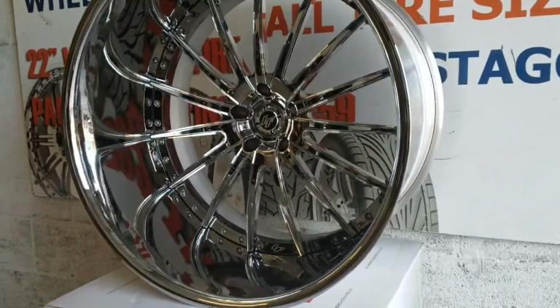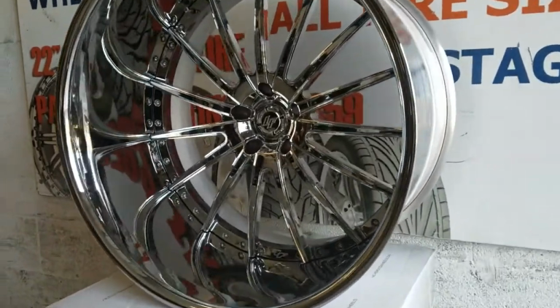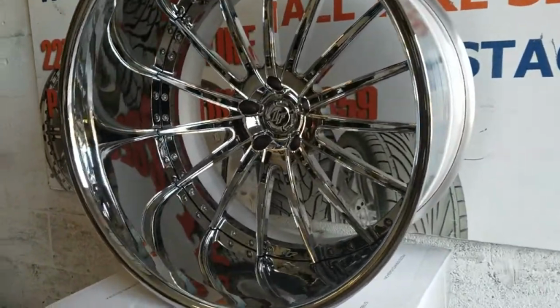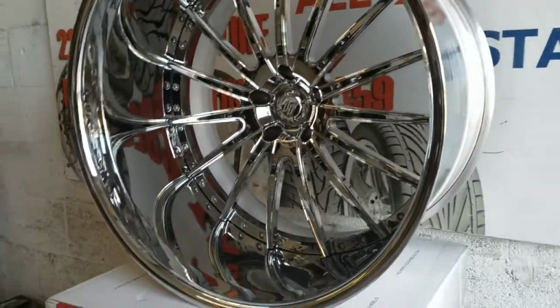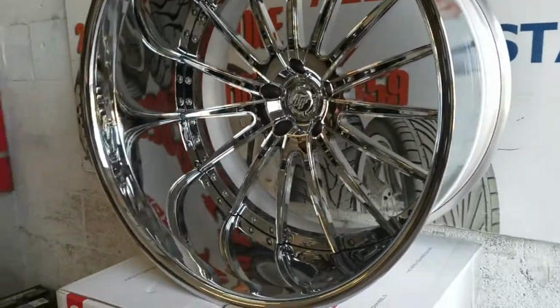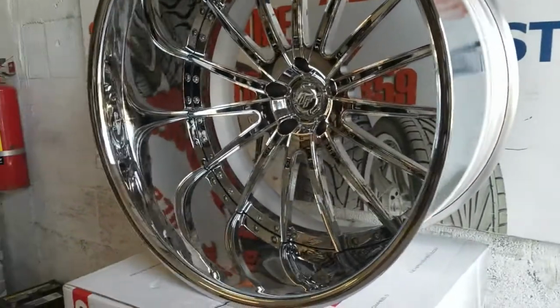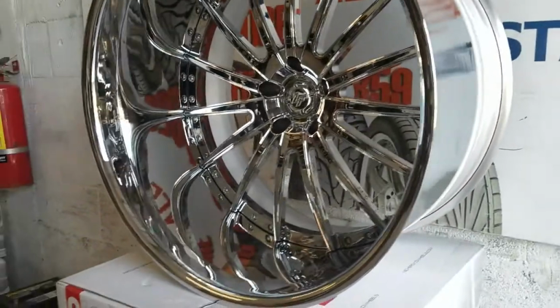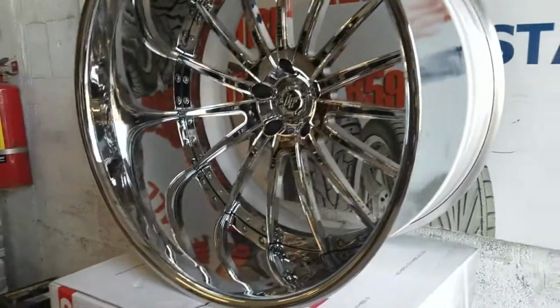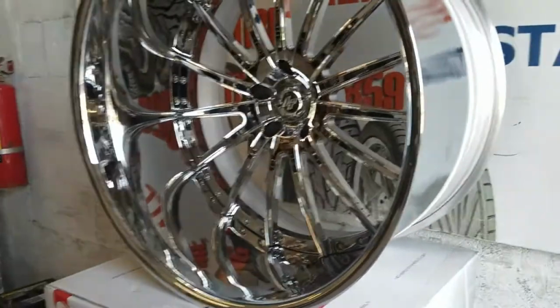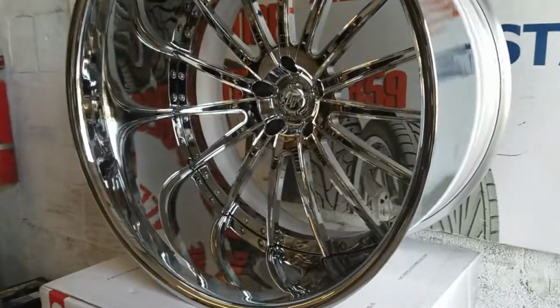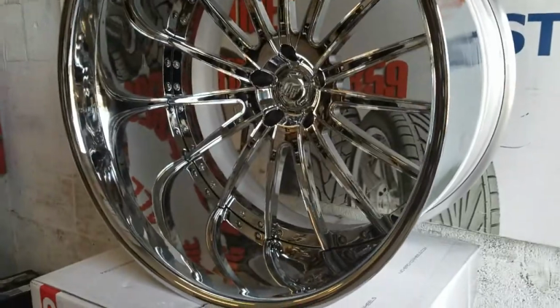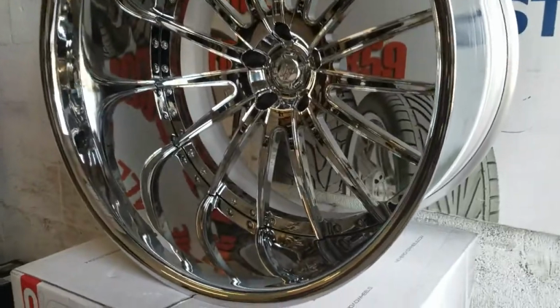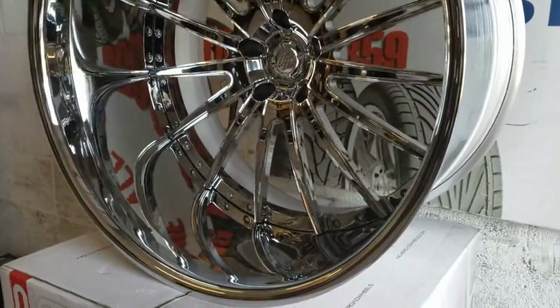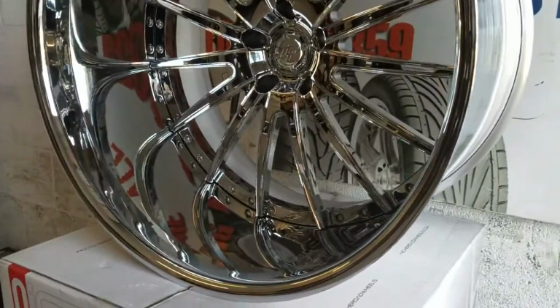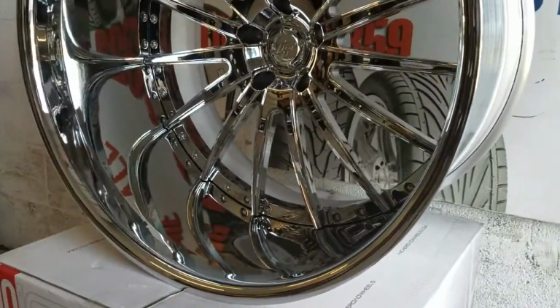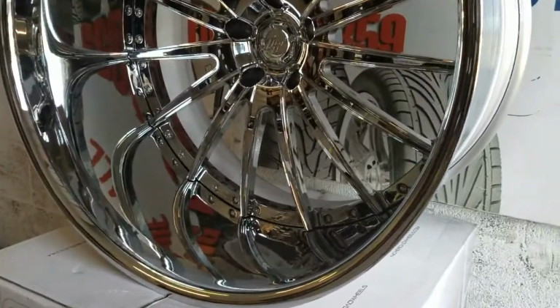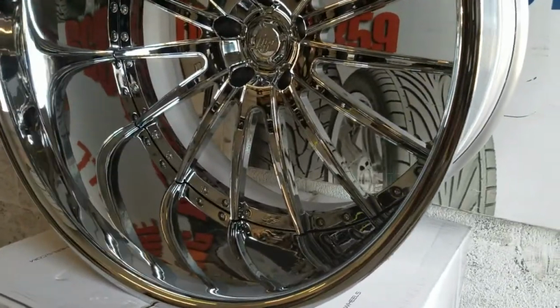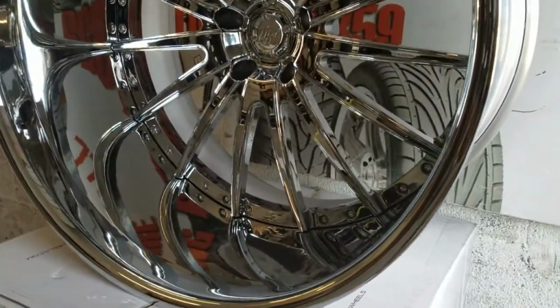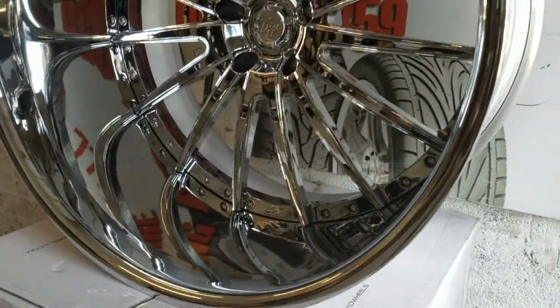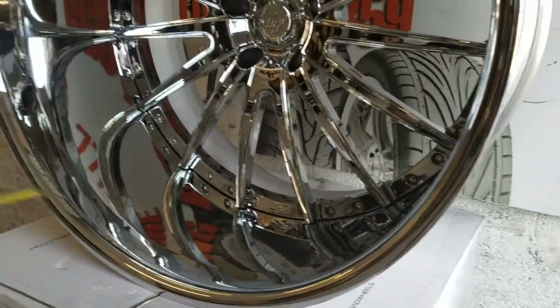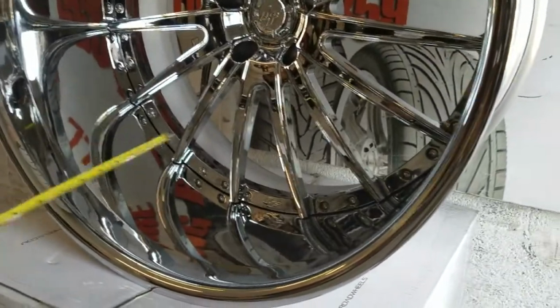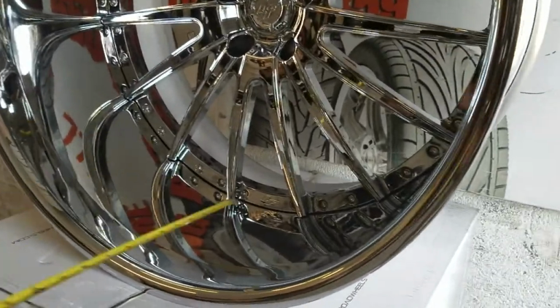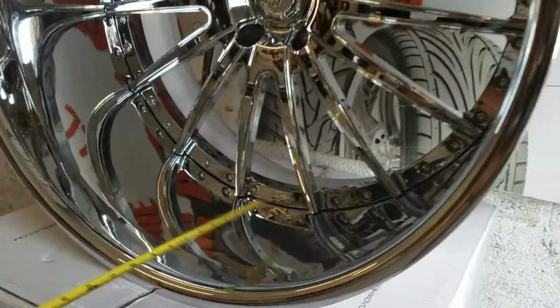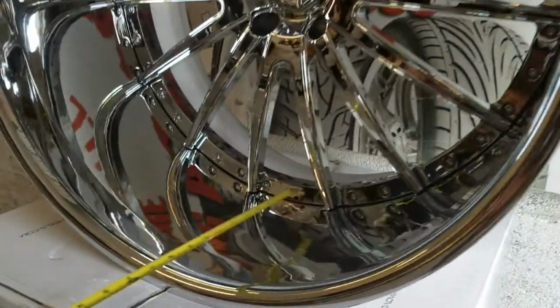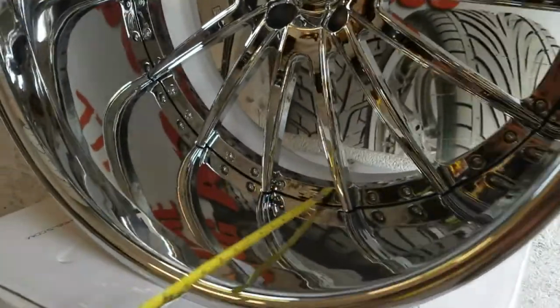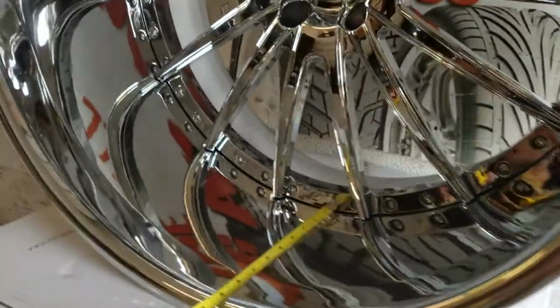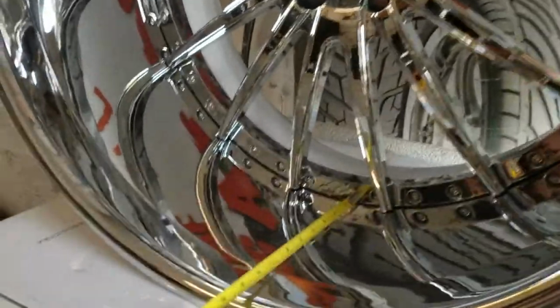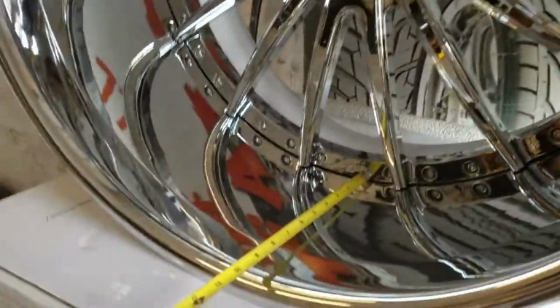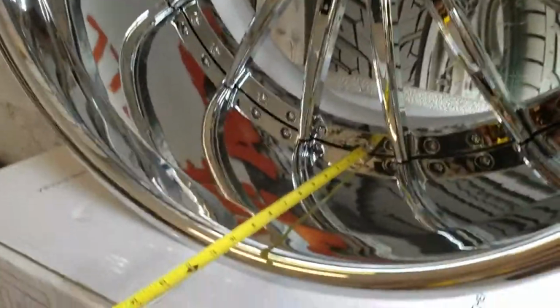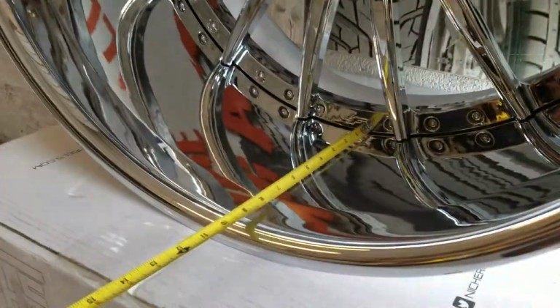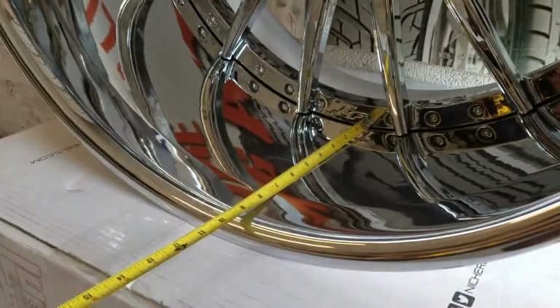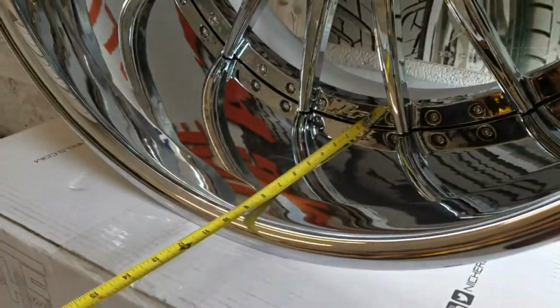These are actually going on a 1972 Blazer. If you look — I'm going to show you — this is a 10 inch lip.